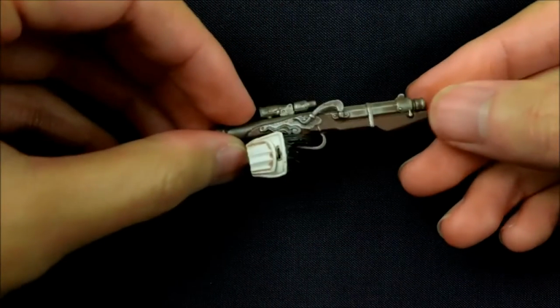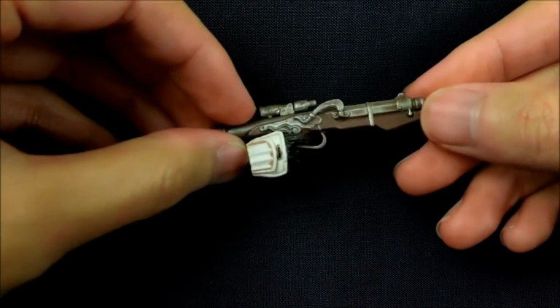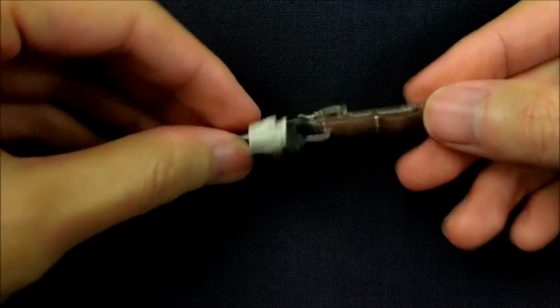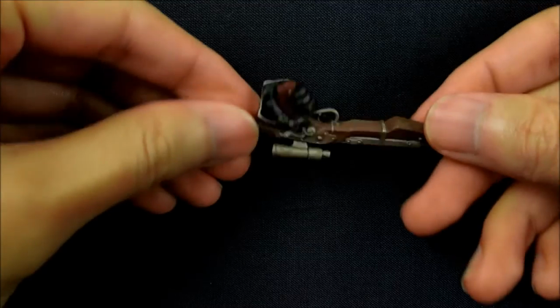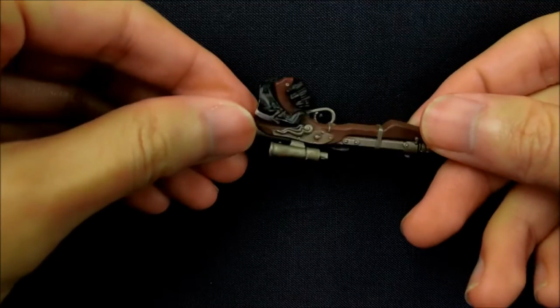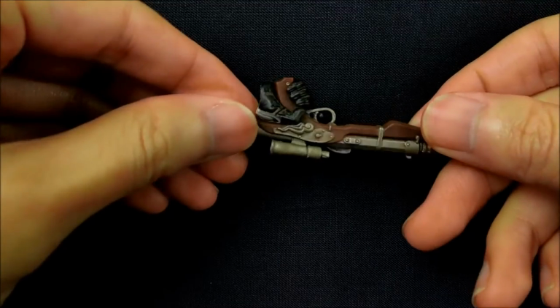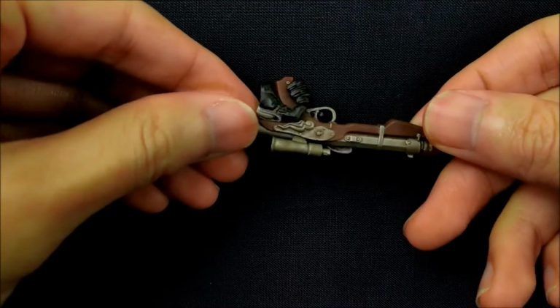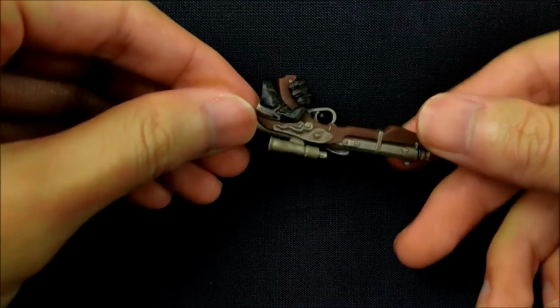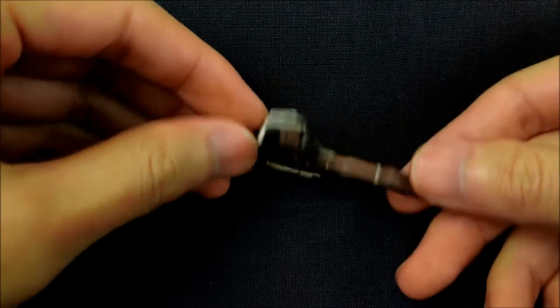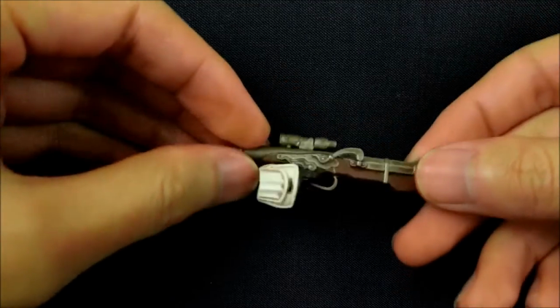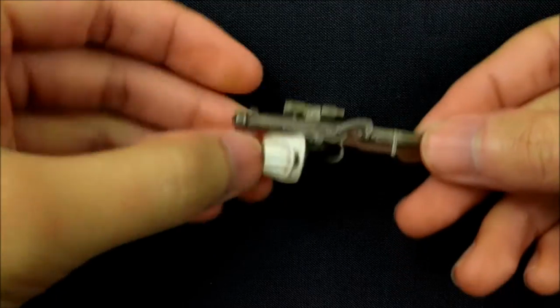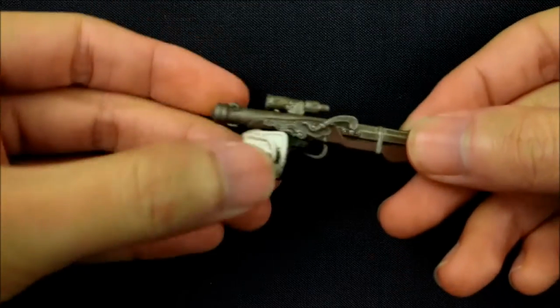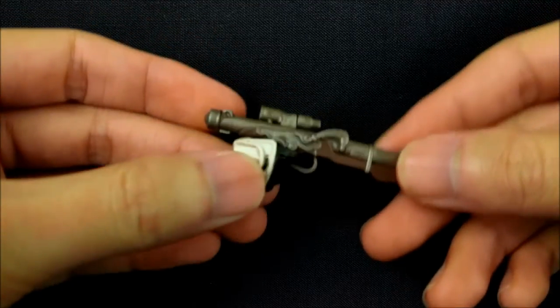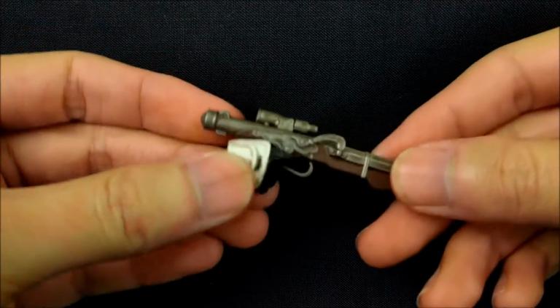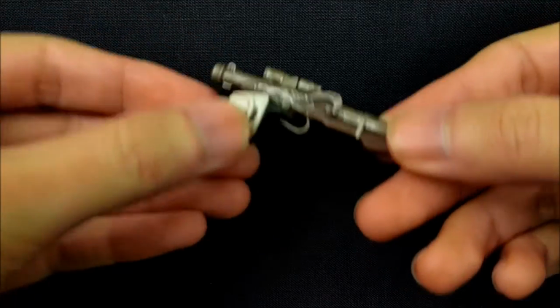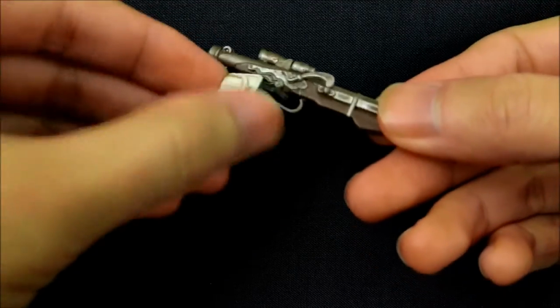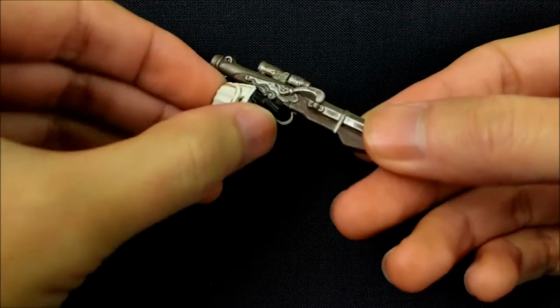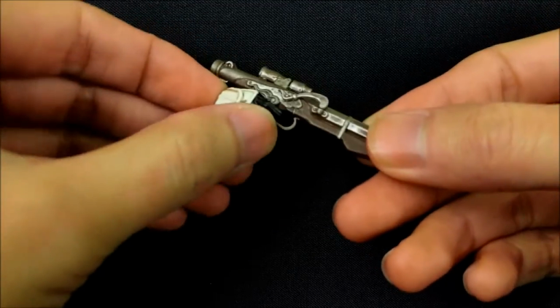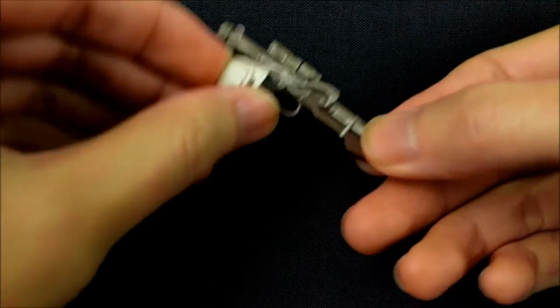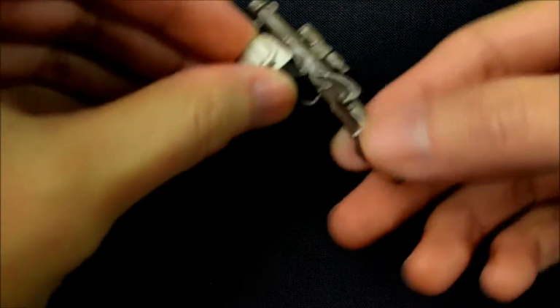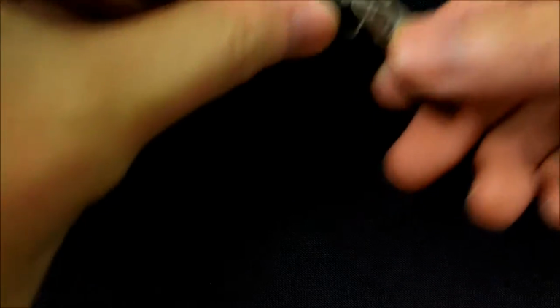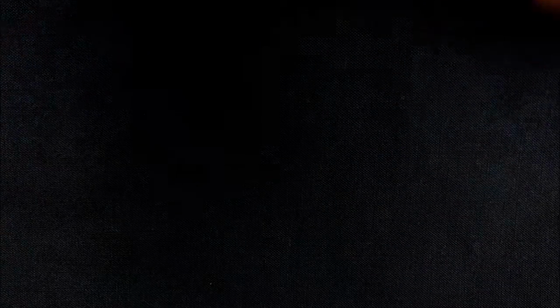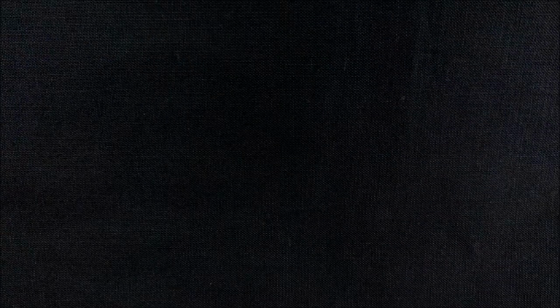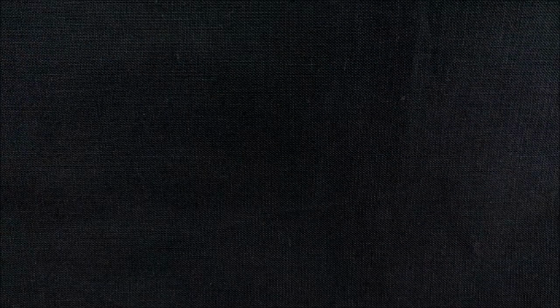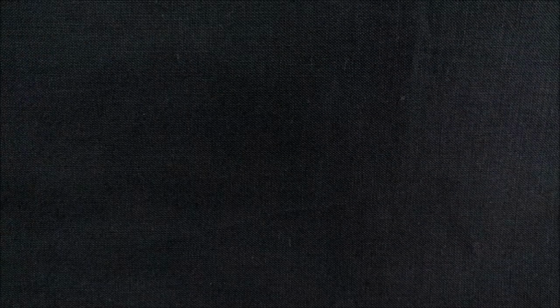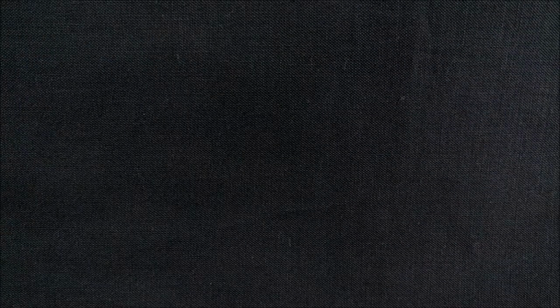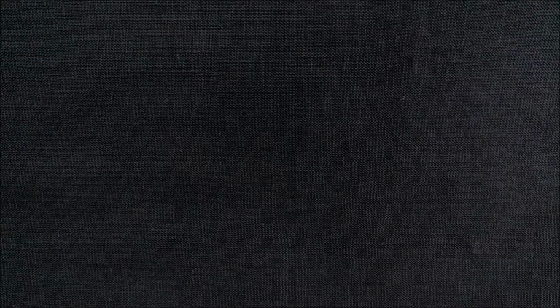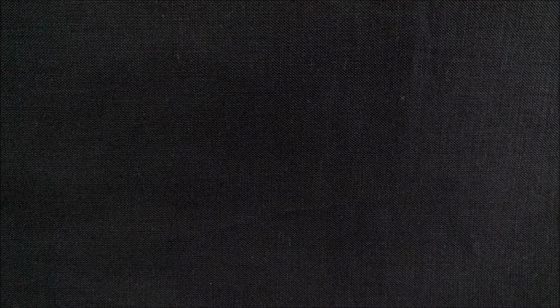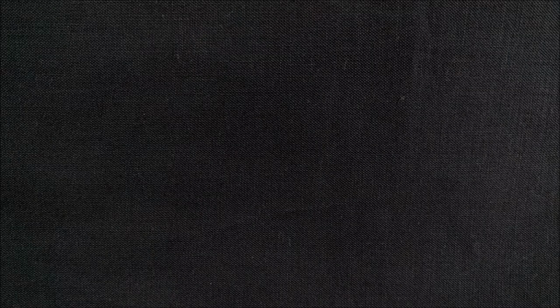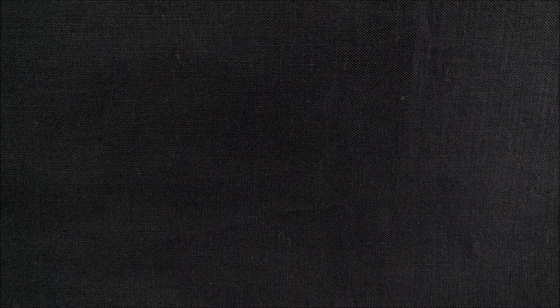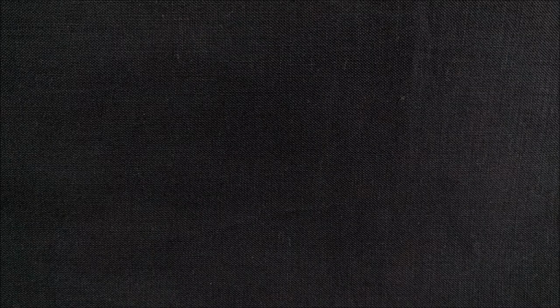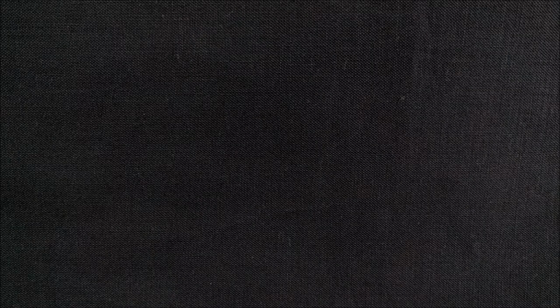The trigger finger actually goes through the trigger guard and onto the trigger itself, which is a nice touch. I wouldn't expect as much from a figure like this anyway. So speaking of the figure, let's take a look at it.